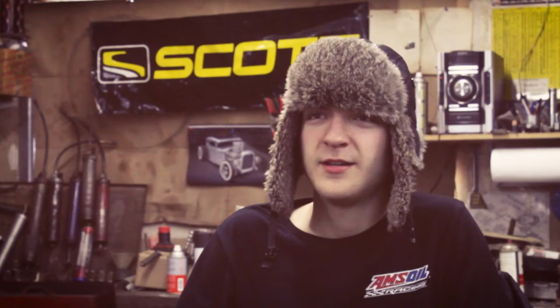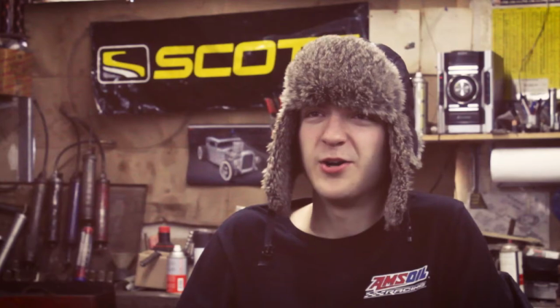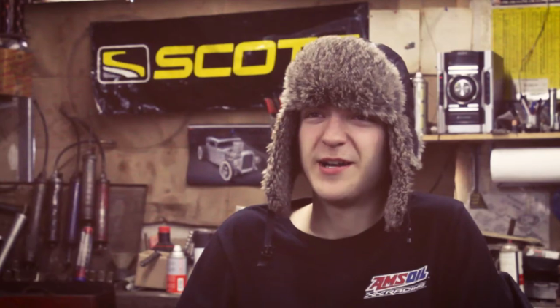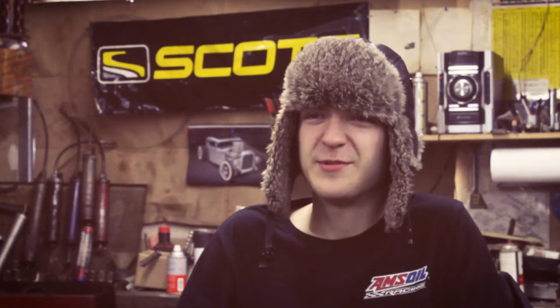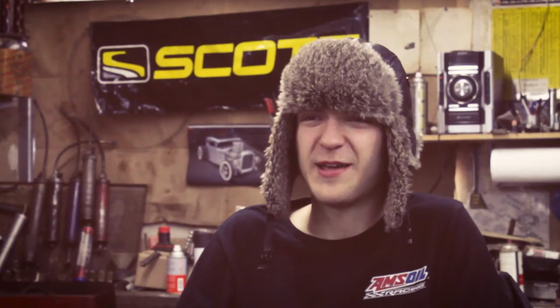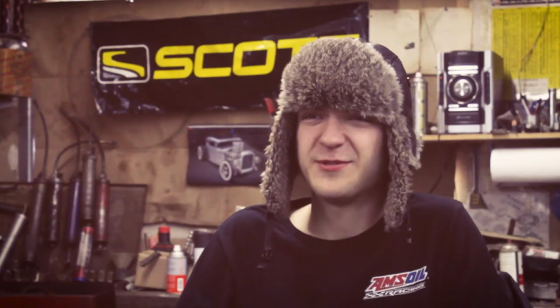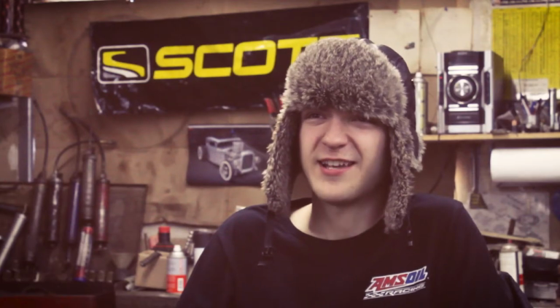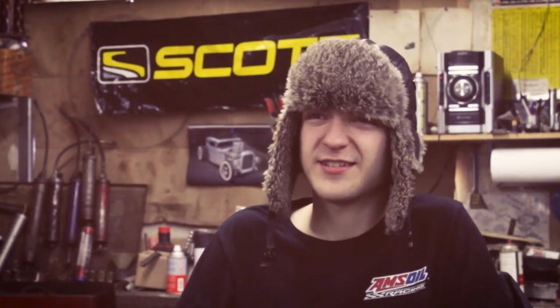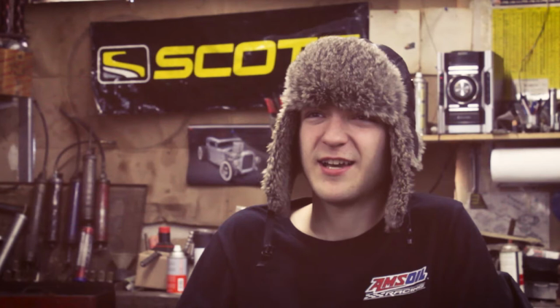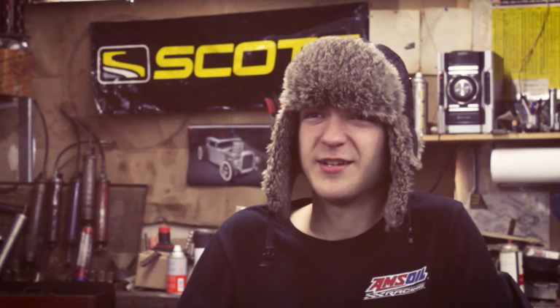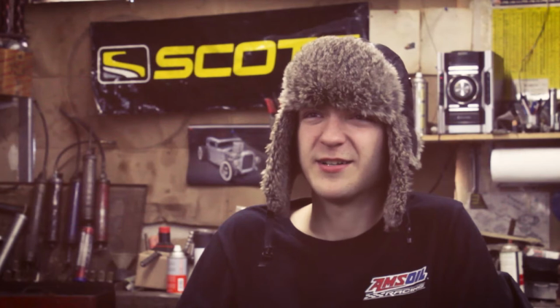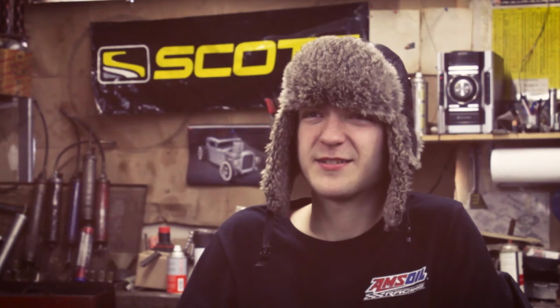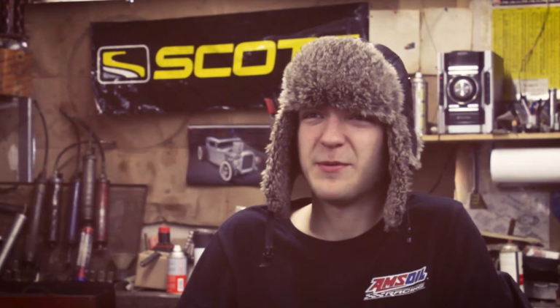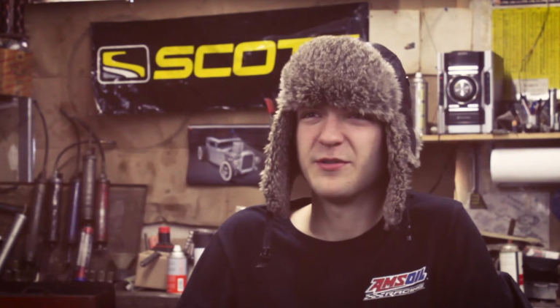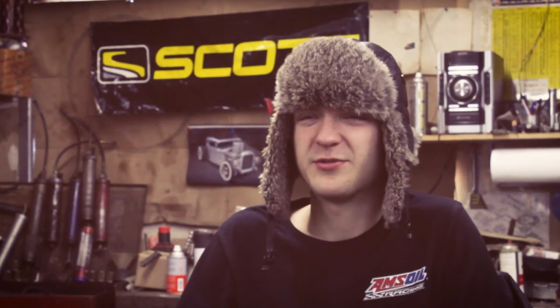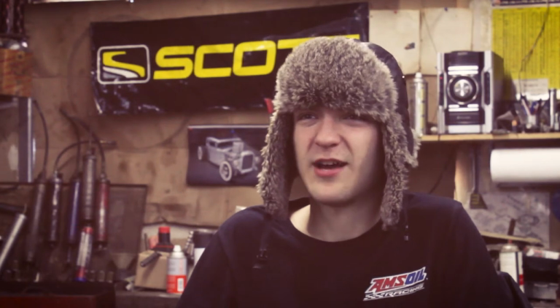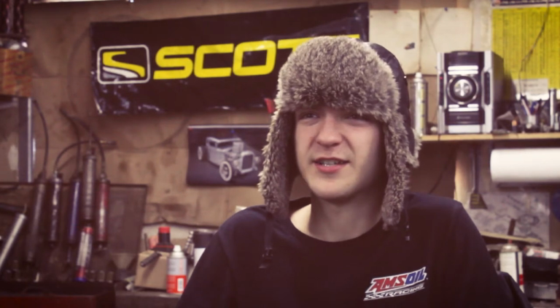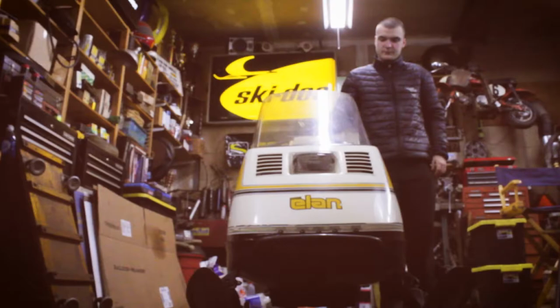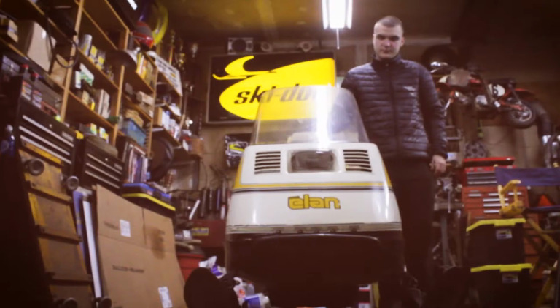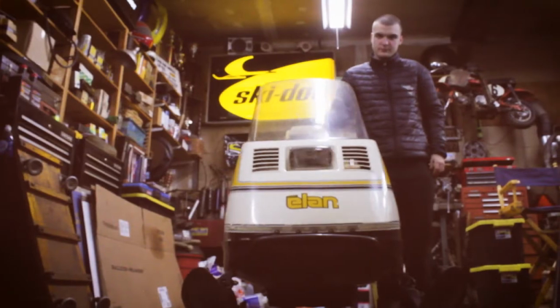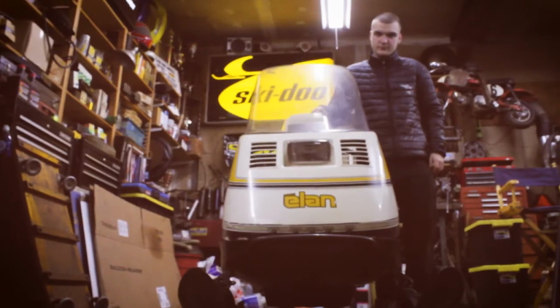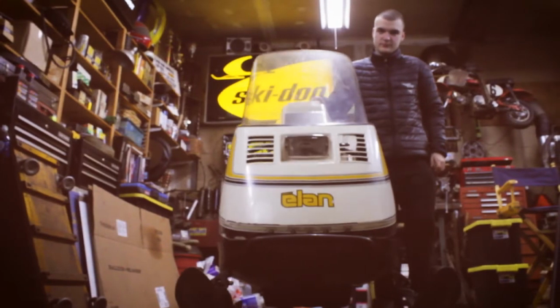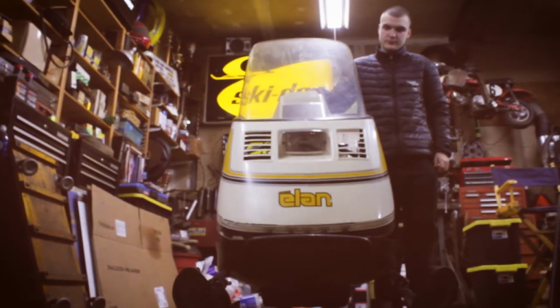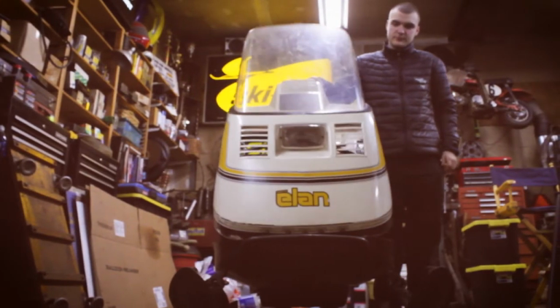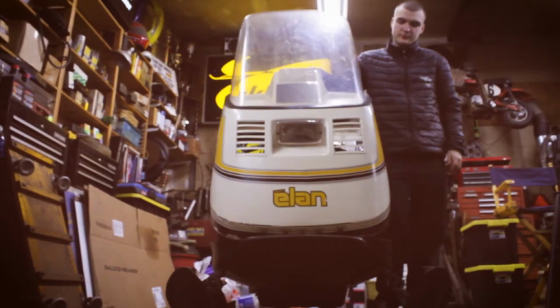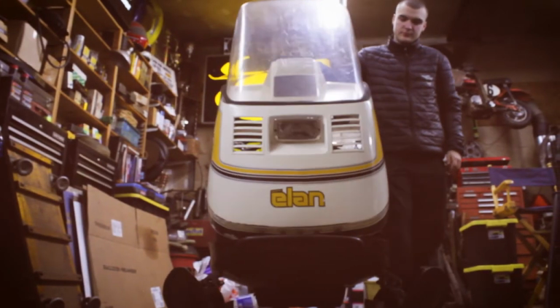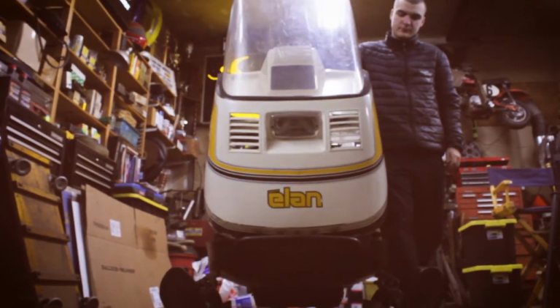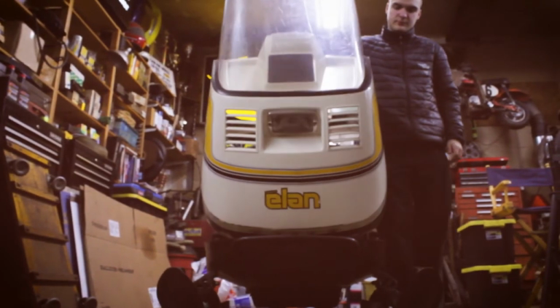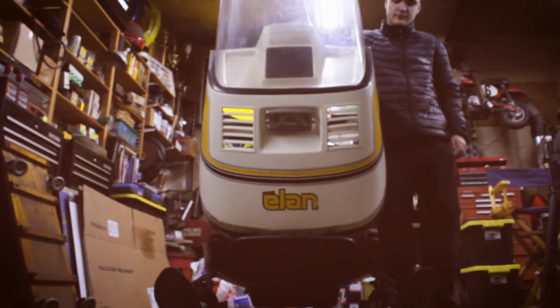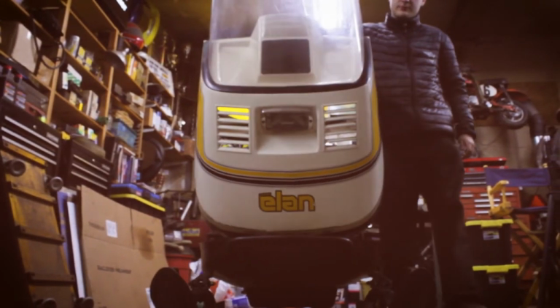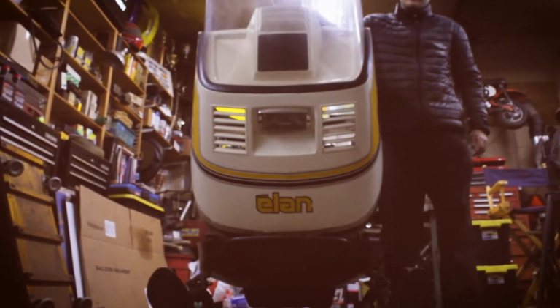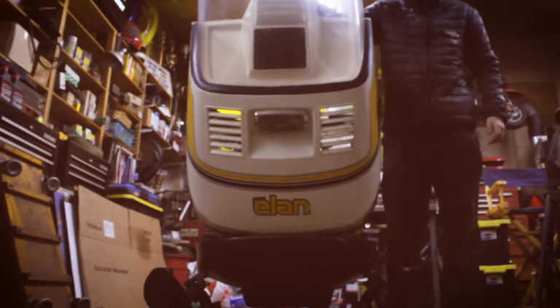Hello, my name is Matthew Strinkowski. I'm the youngest member of the Strinkowski crew, and this is my 1976 Skidoo Elan.